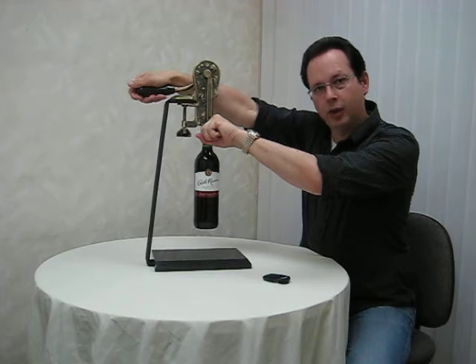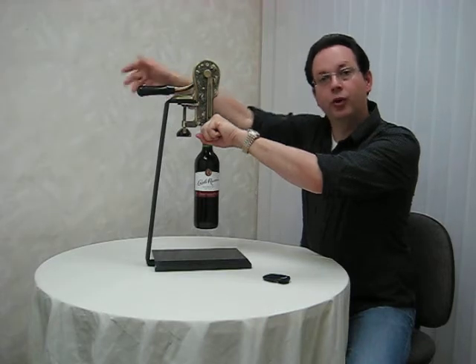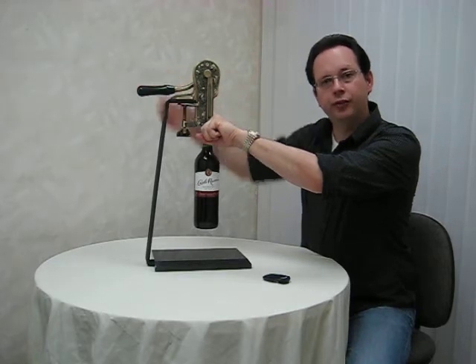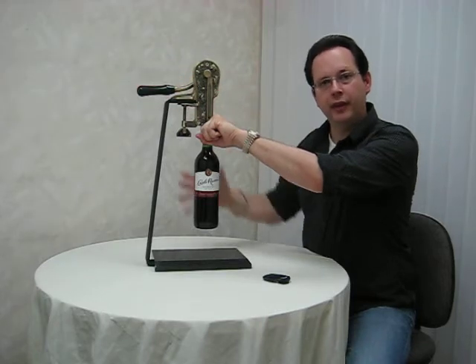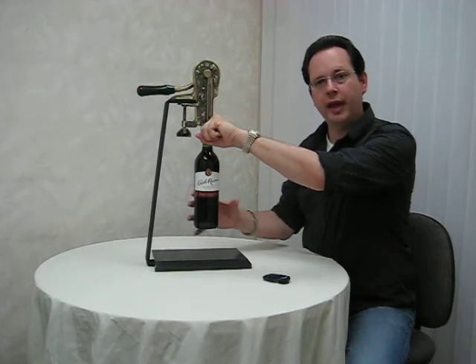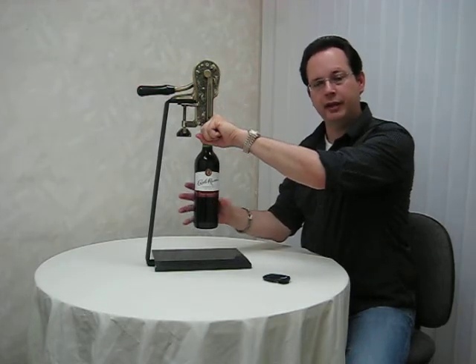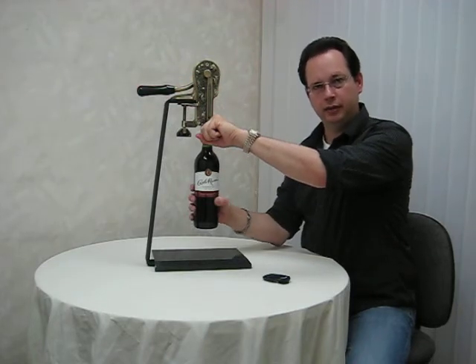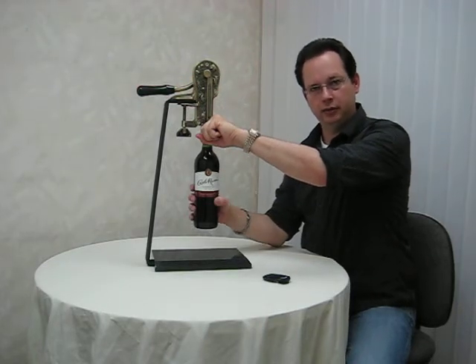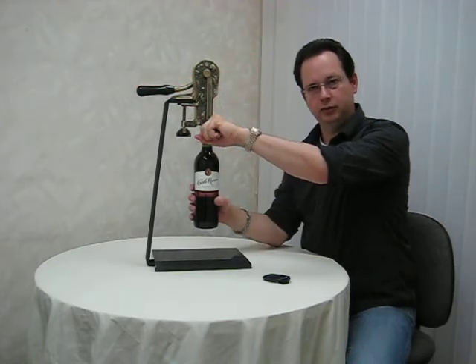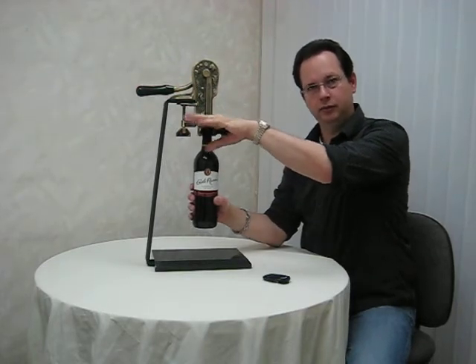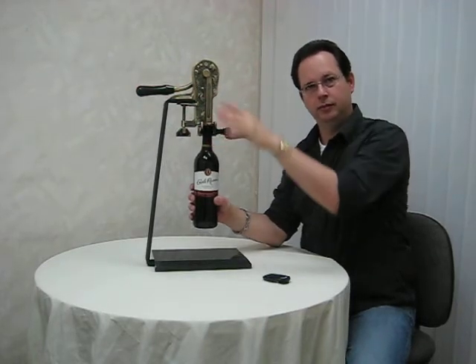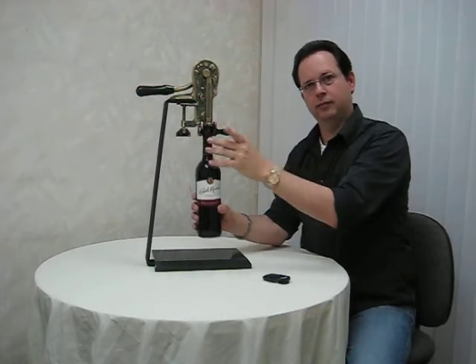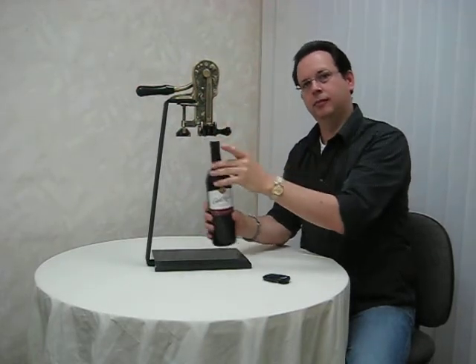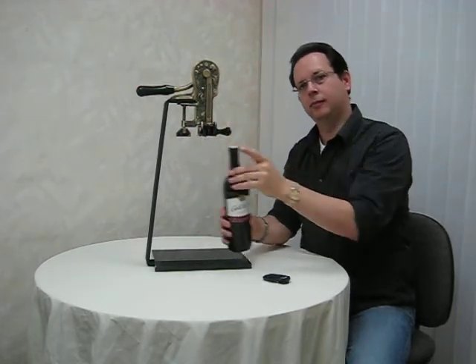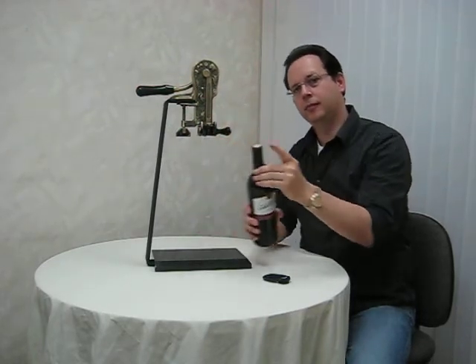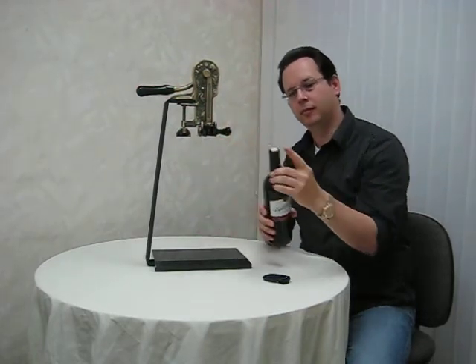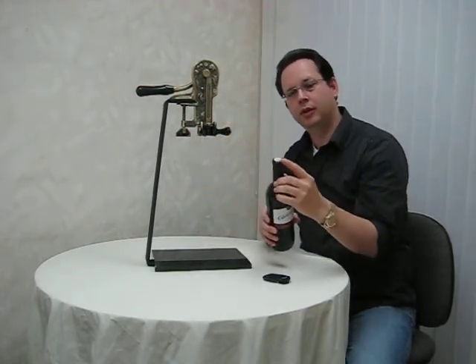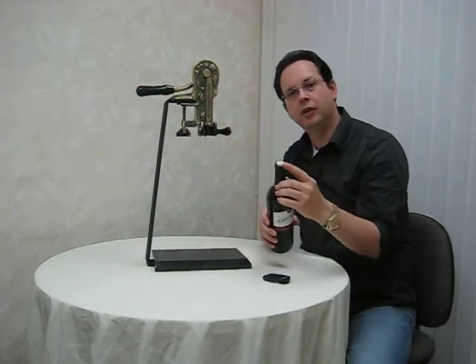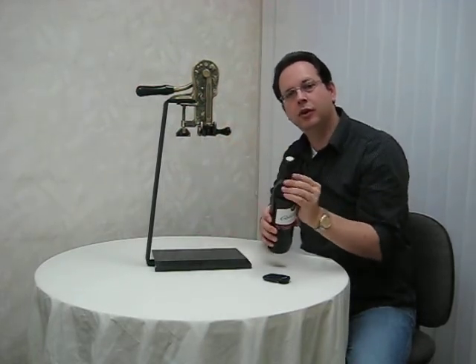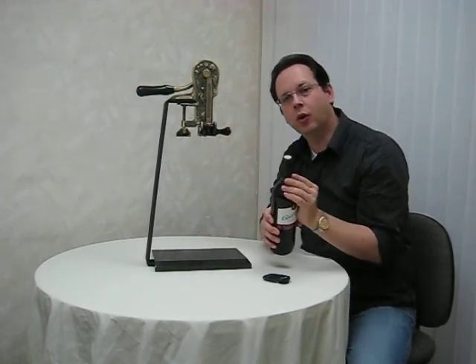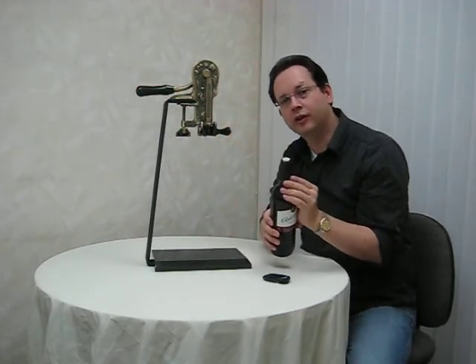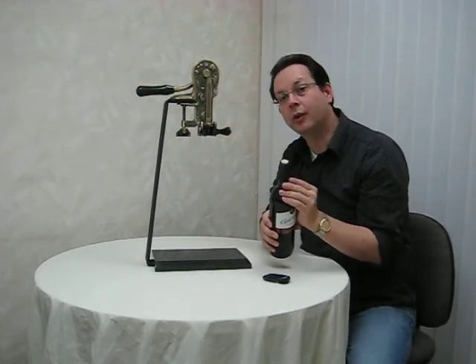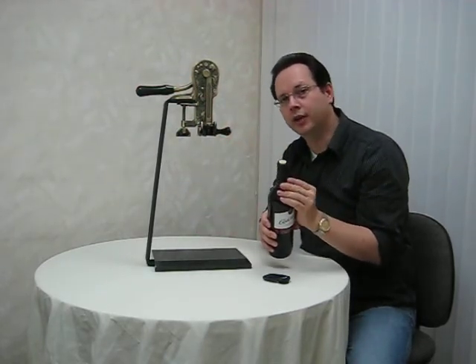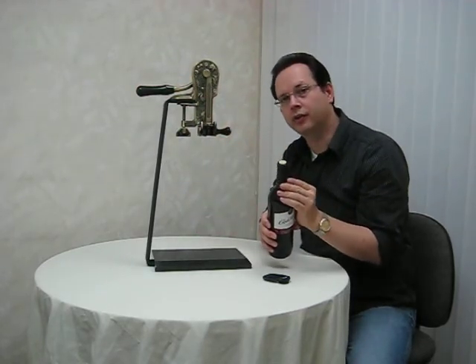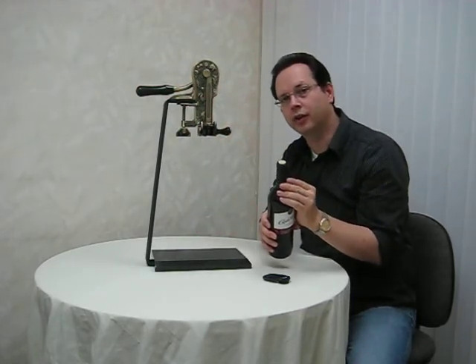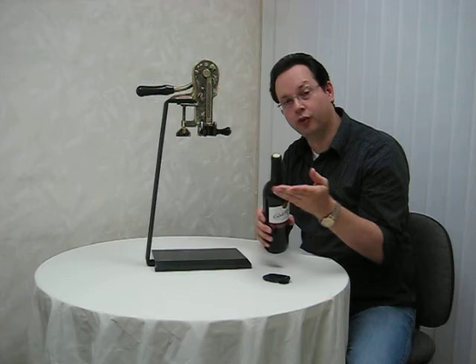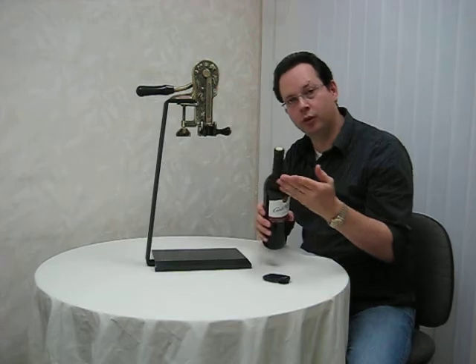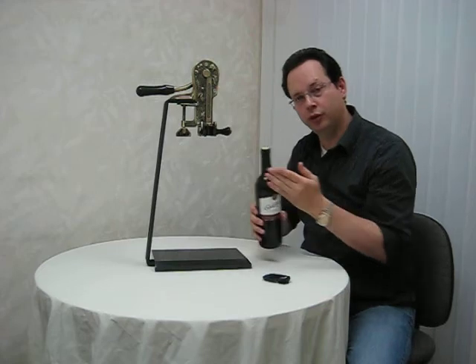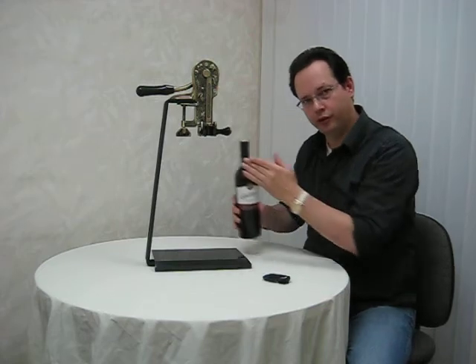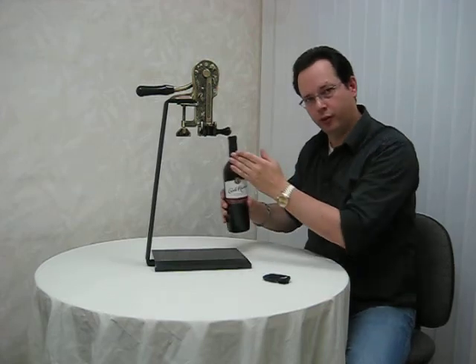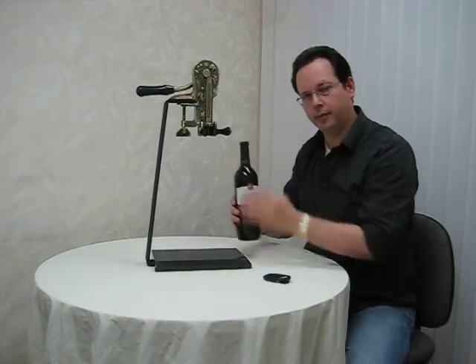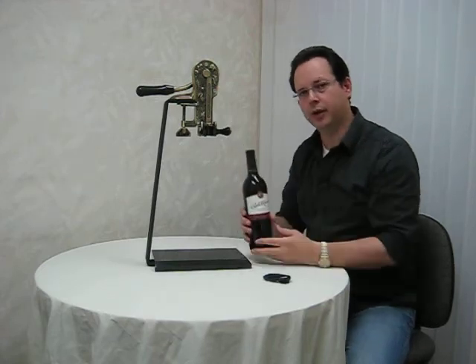Once you've done that, the cork is now reinserted so you can store the bottle.